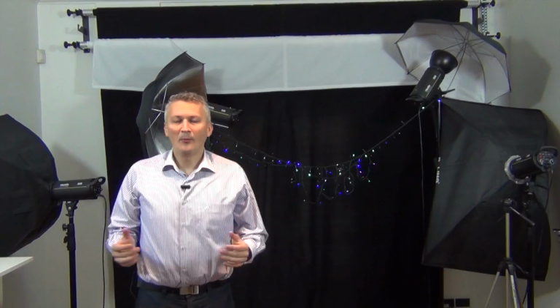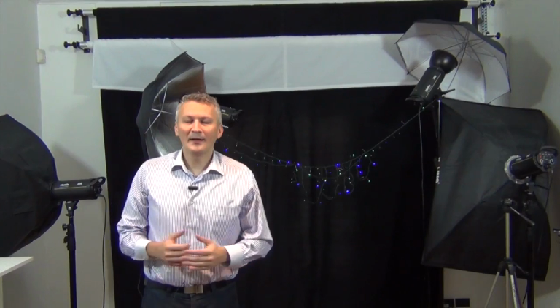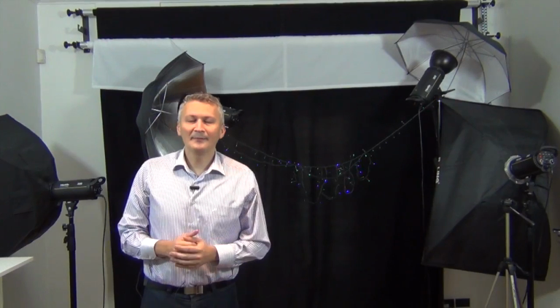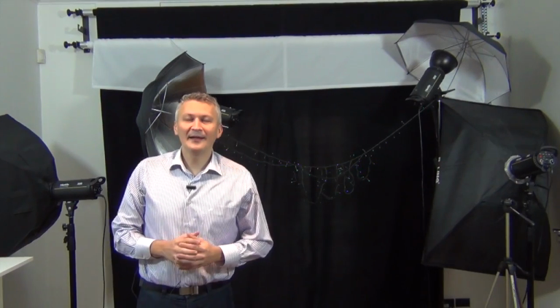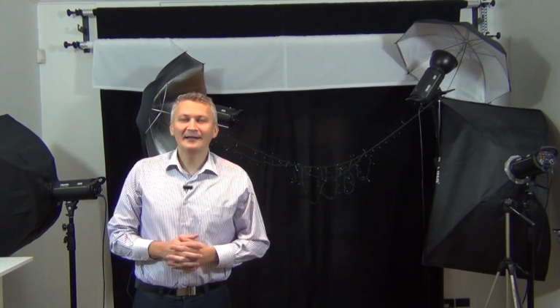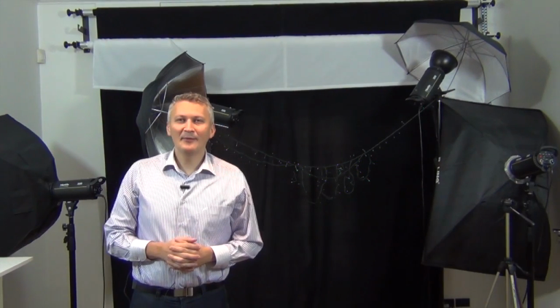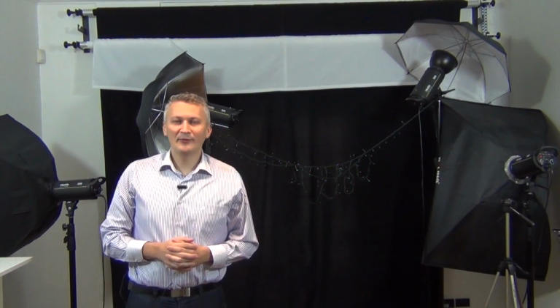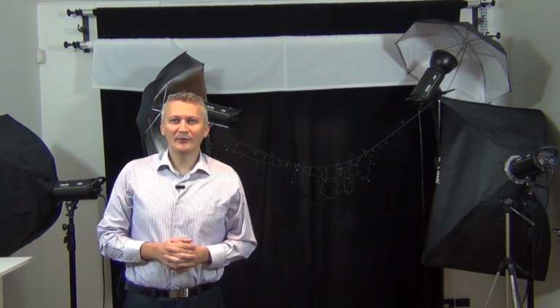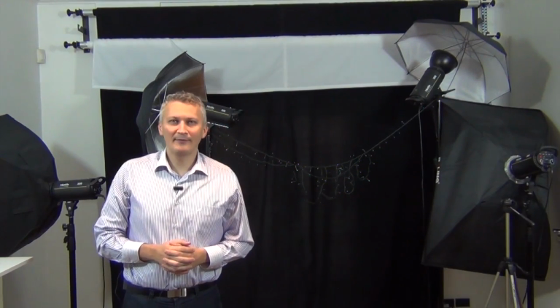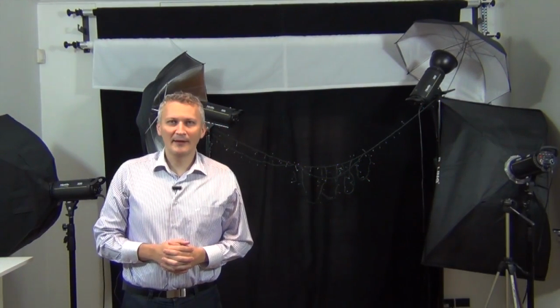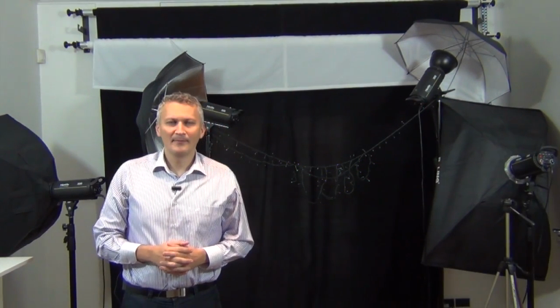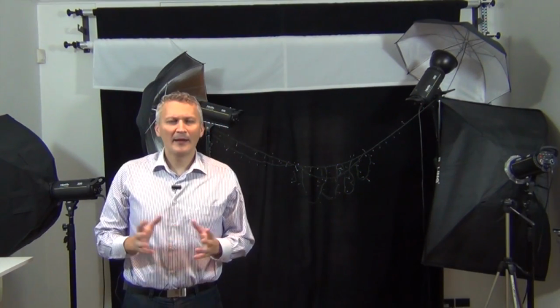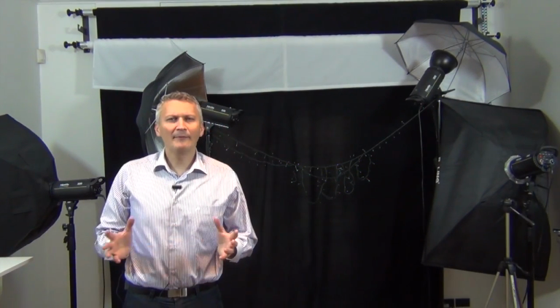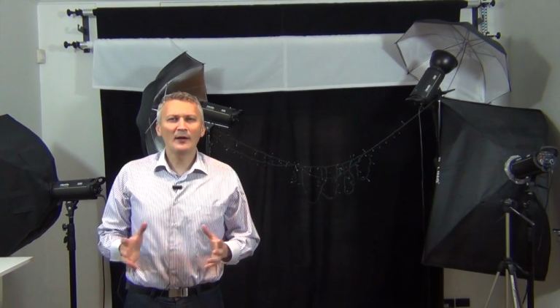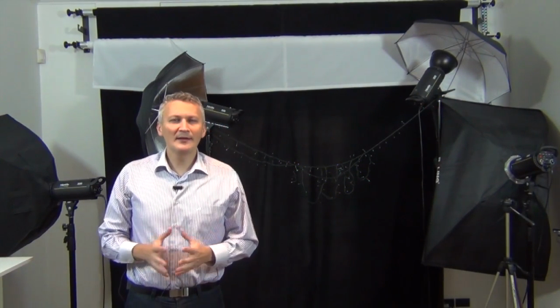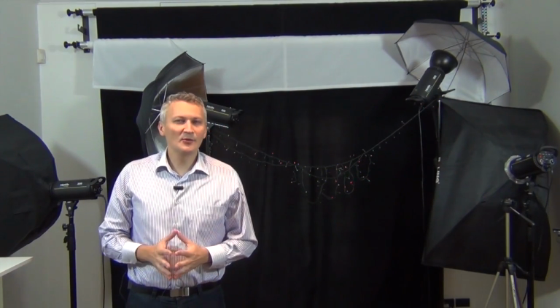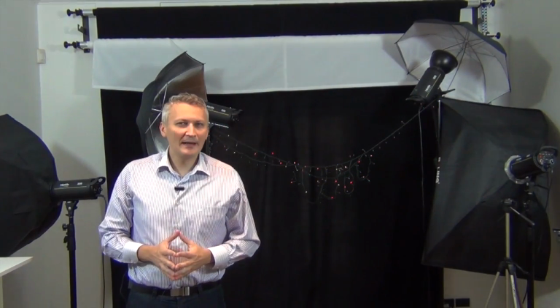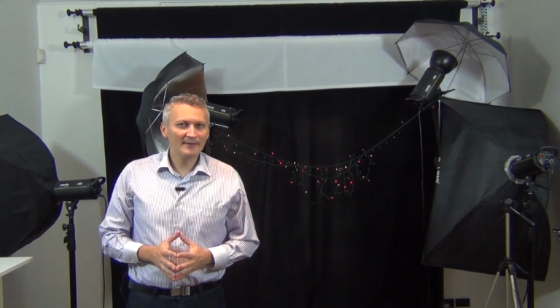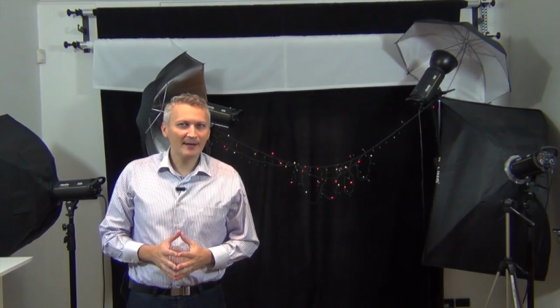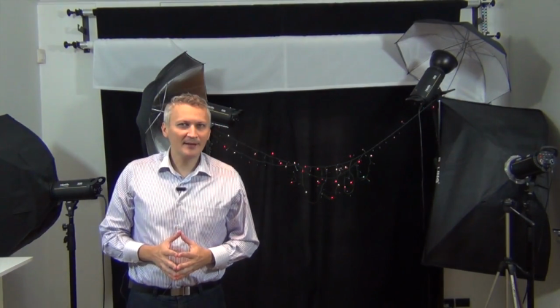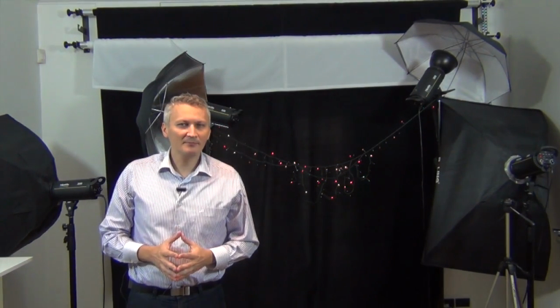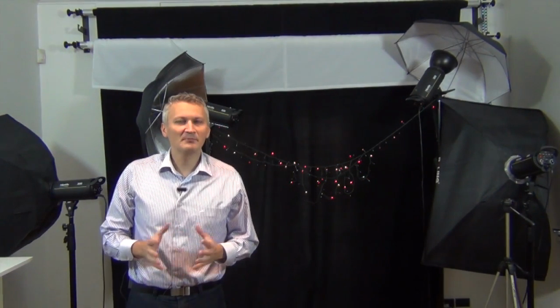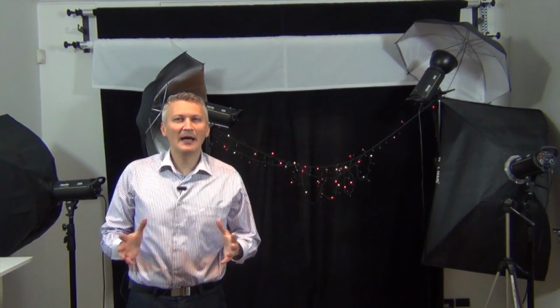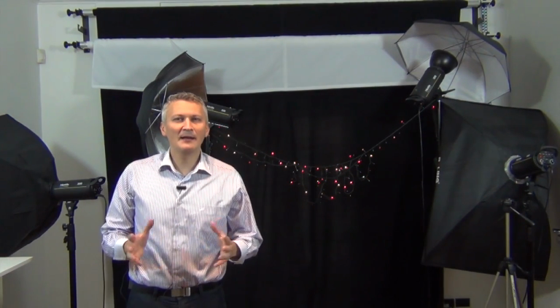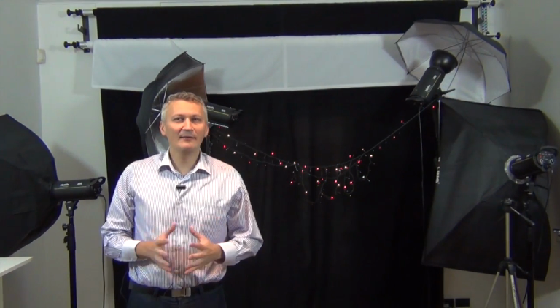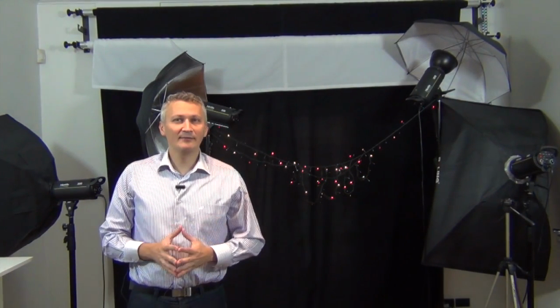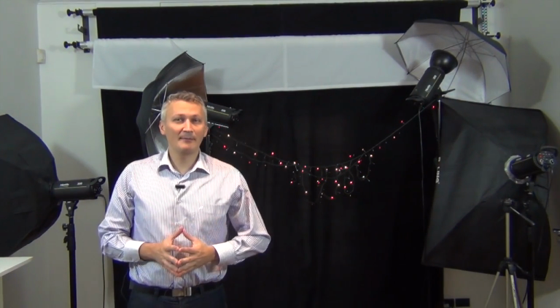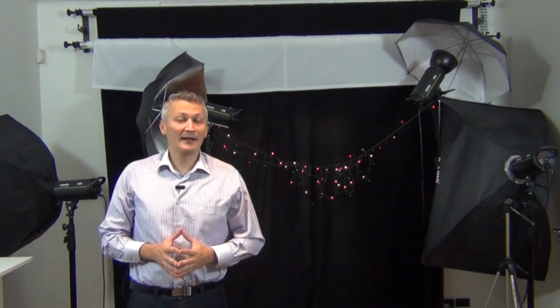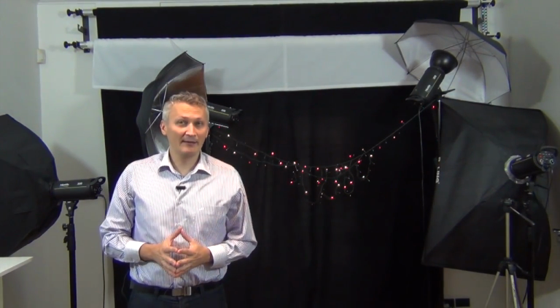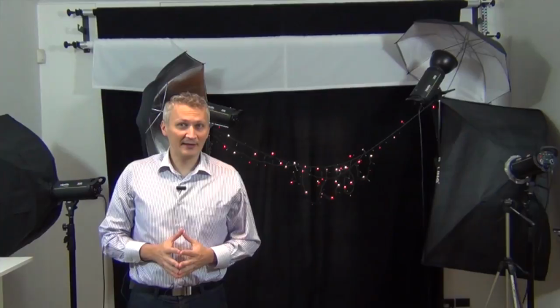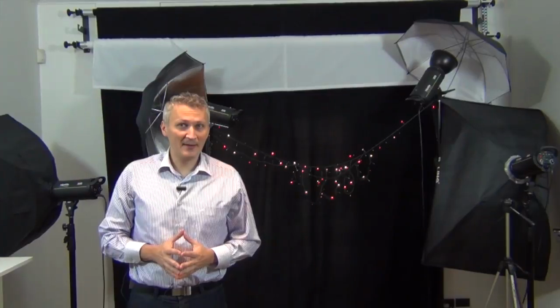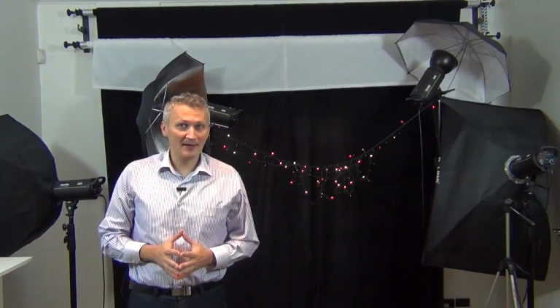Welcome to the Academy of Photography. Everyone needs to believe in something — I believe I'm gonna have another beer.